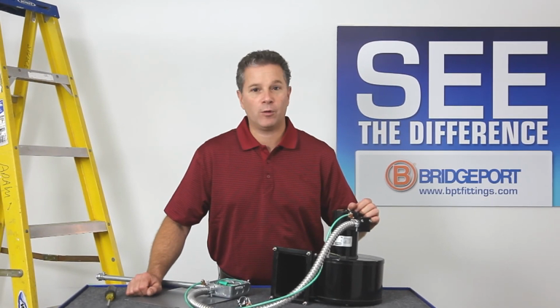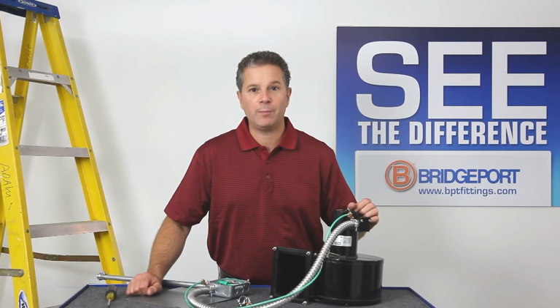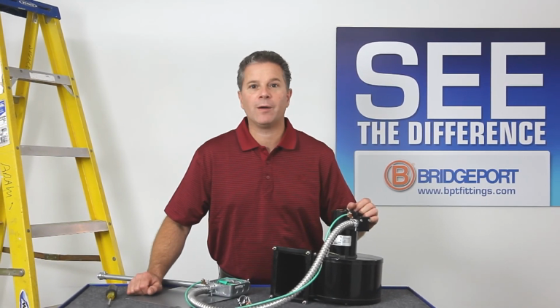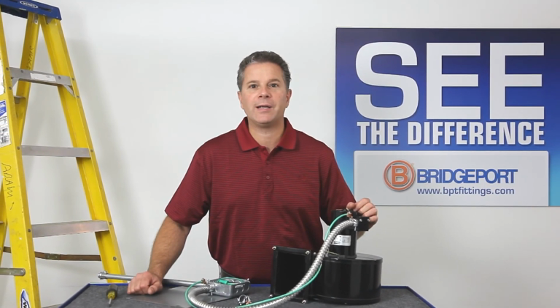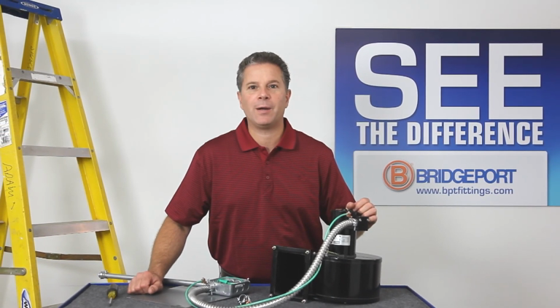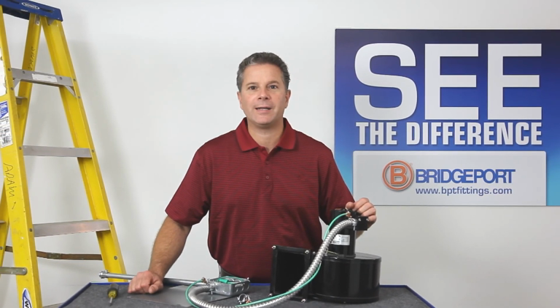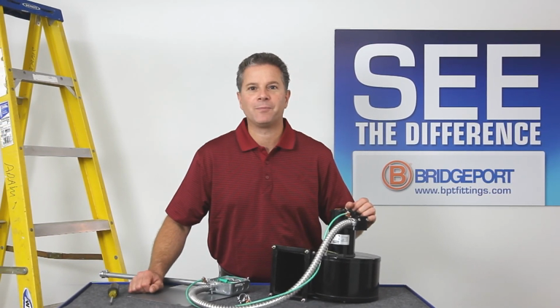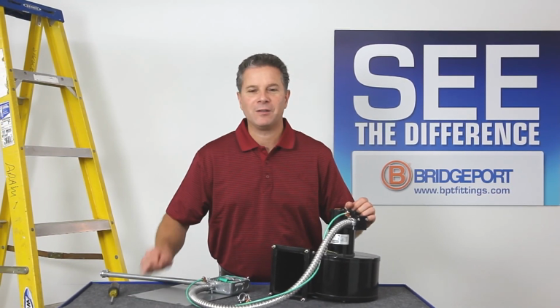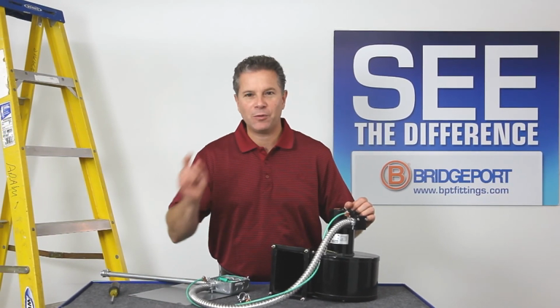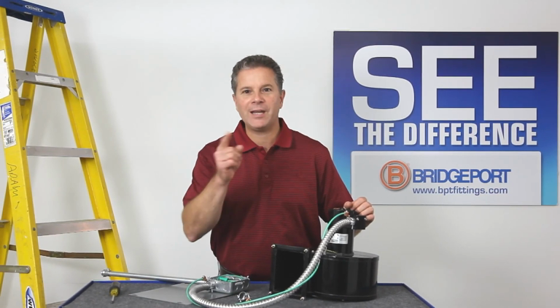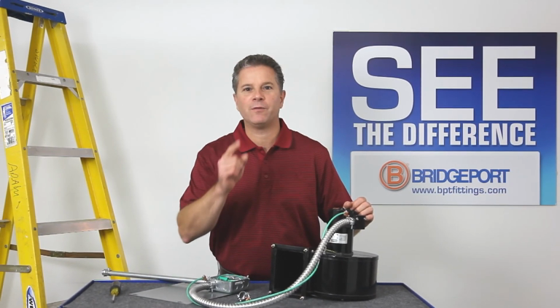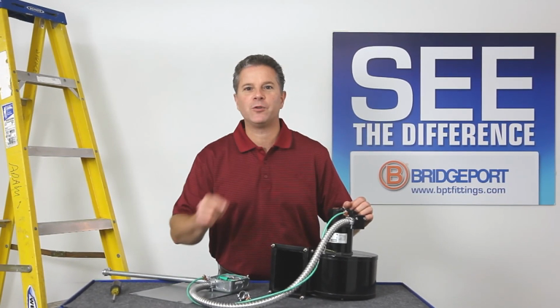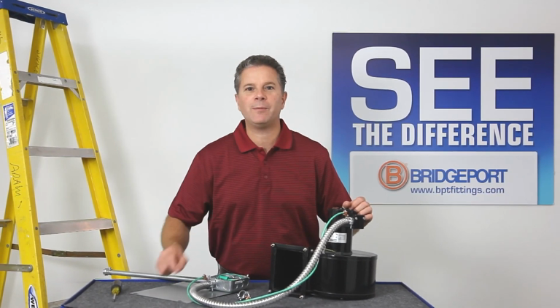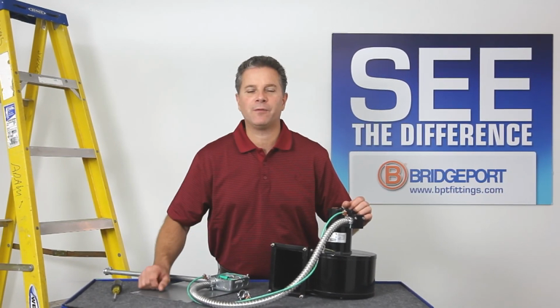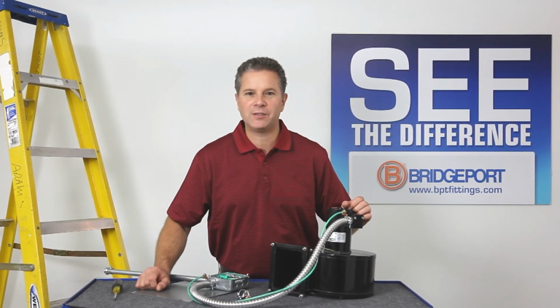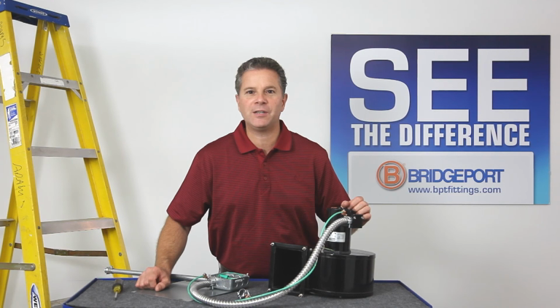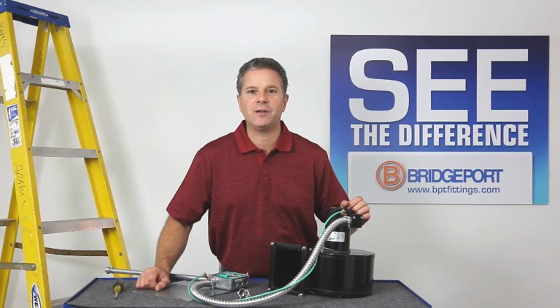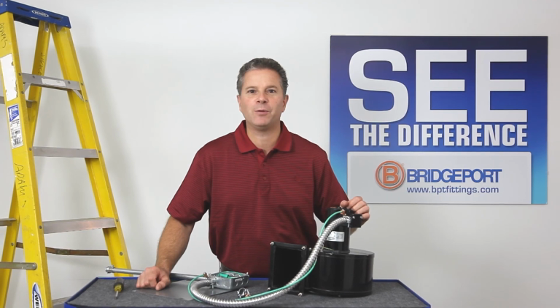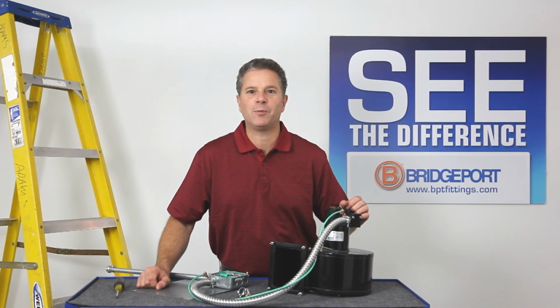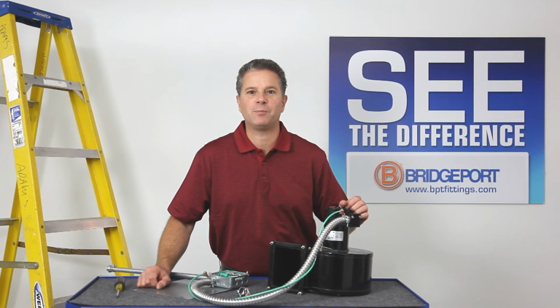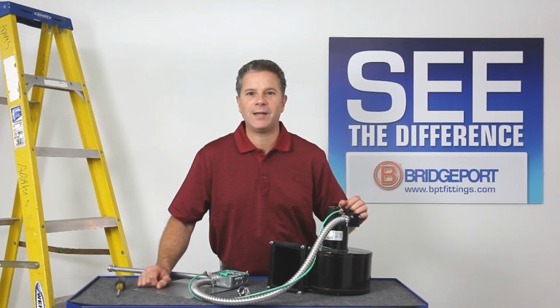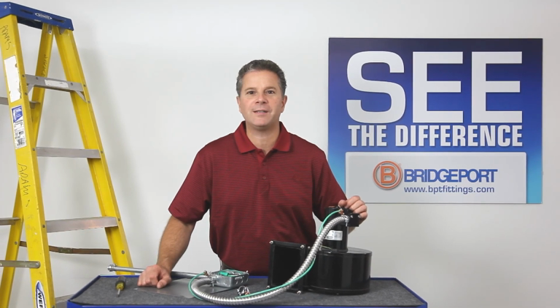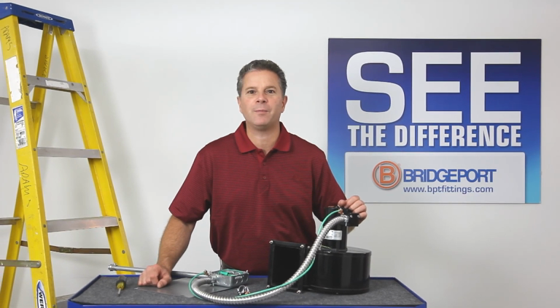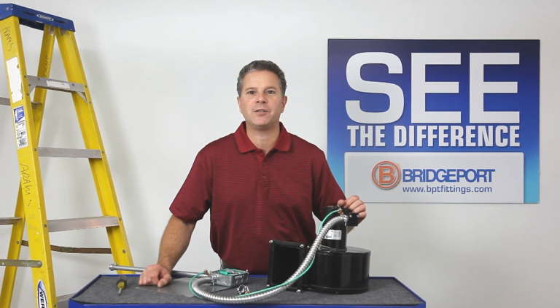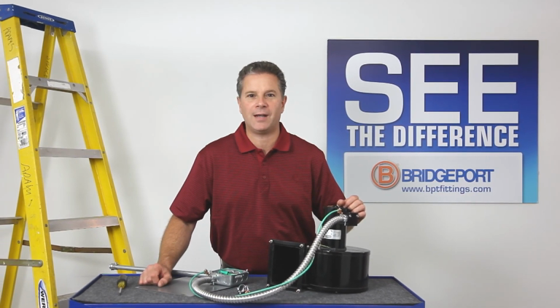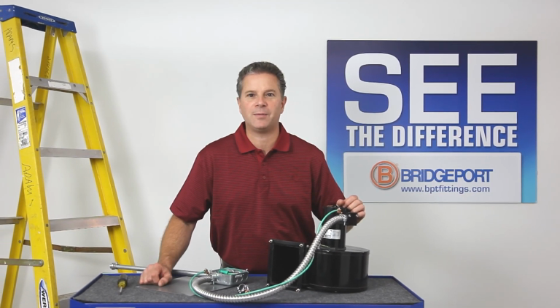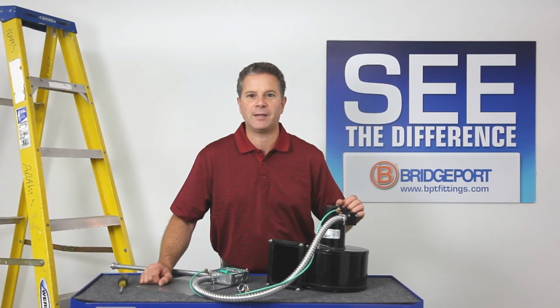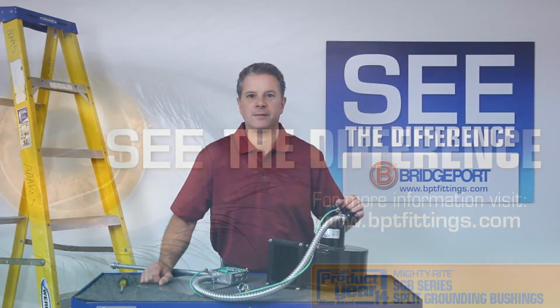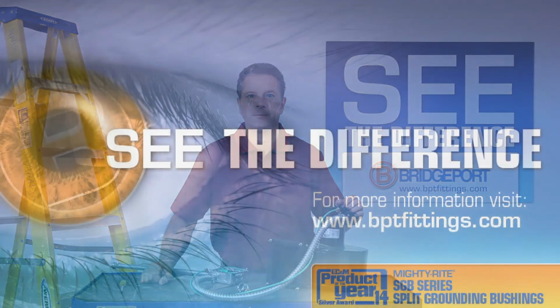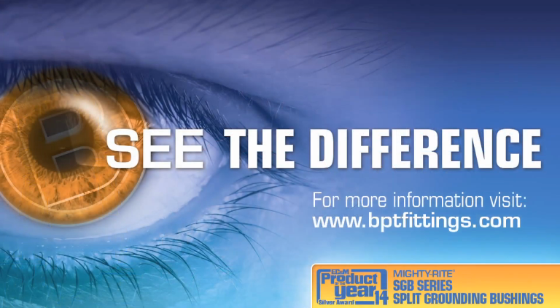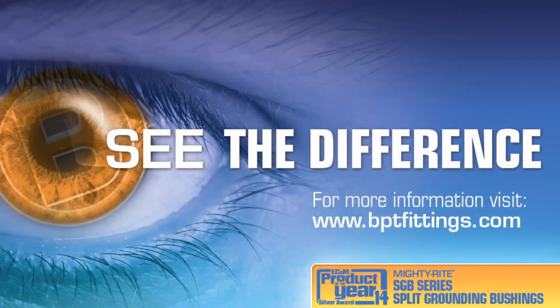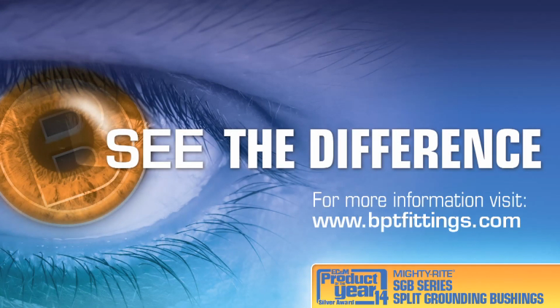So thank you for joining me for this edition of Bridgeport's Product Information on Demand. Thank you.